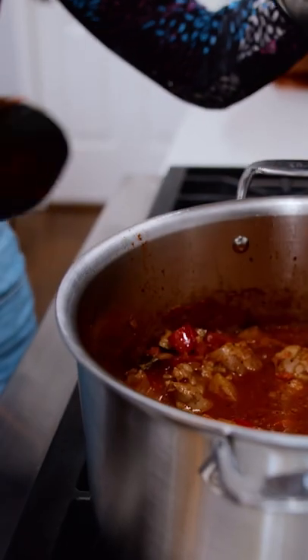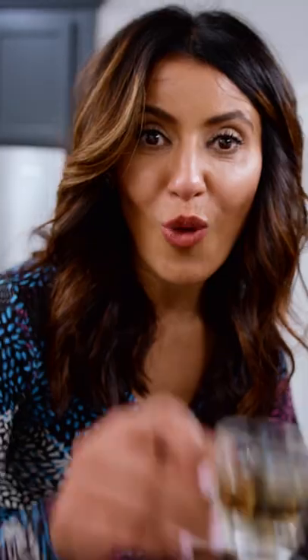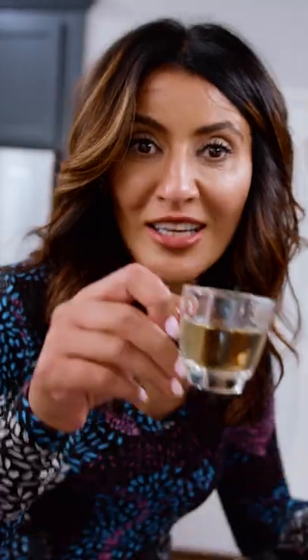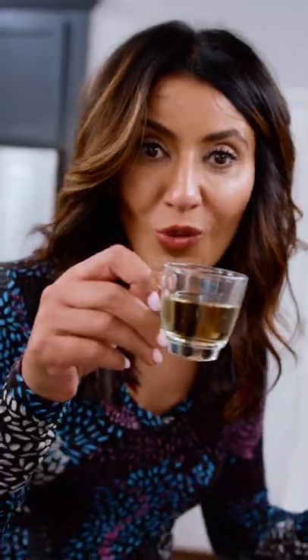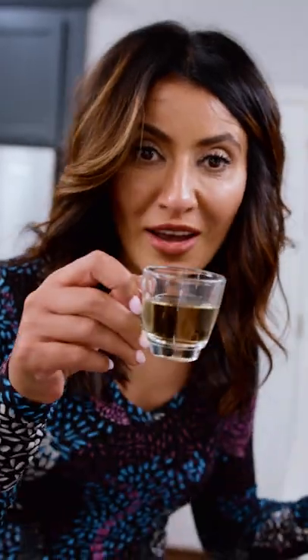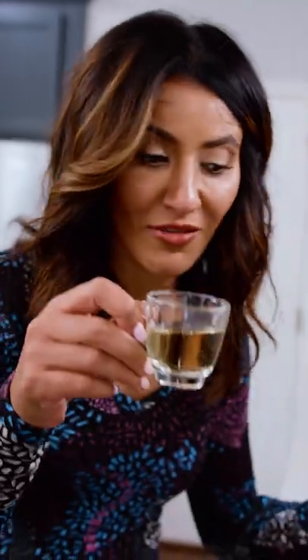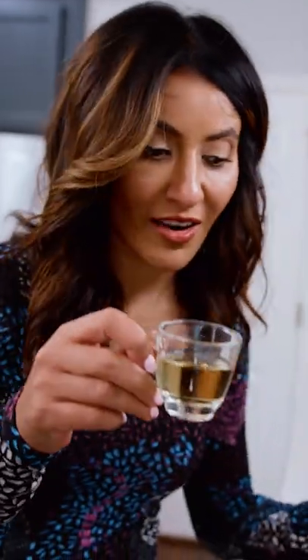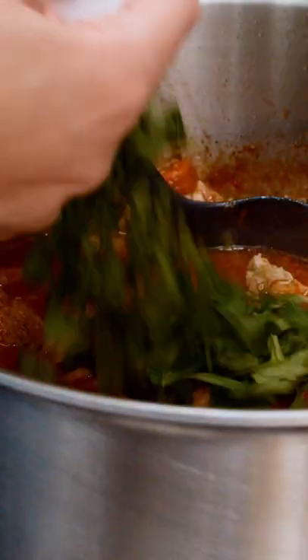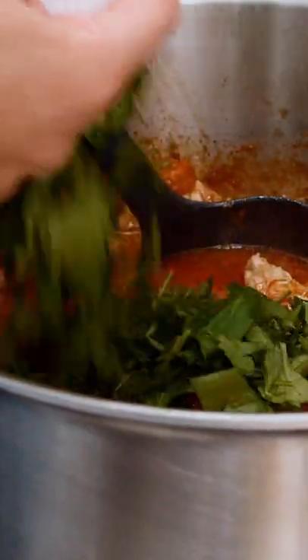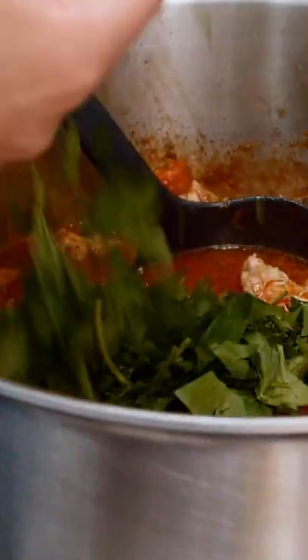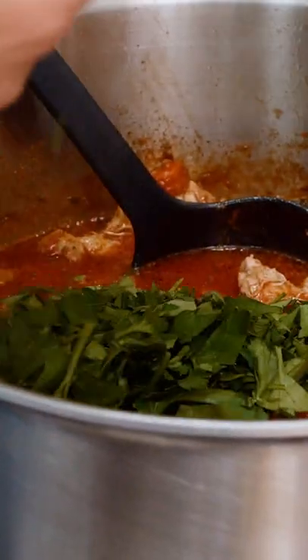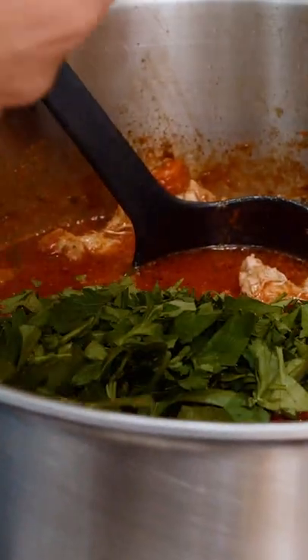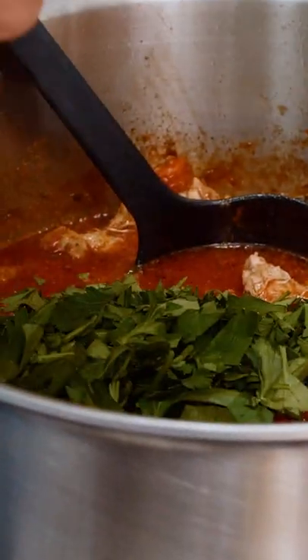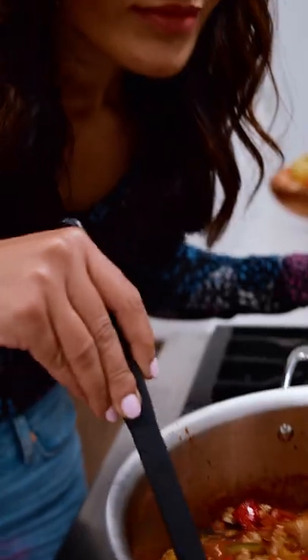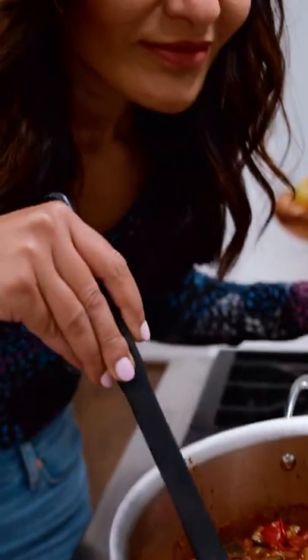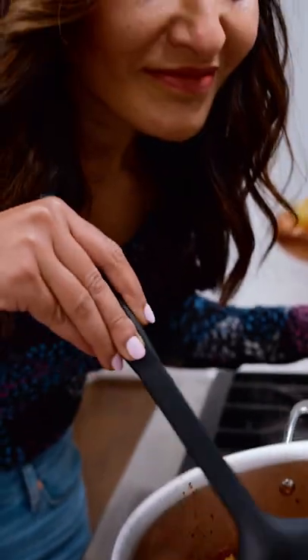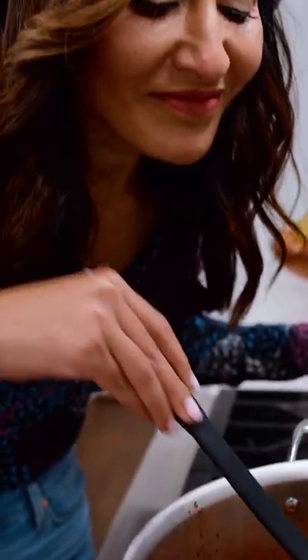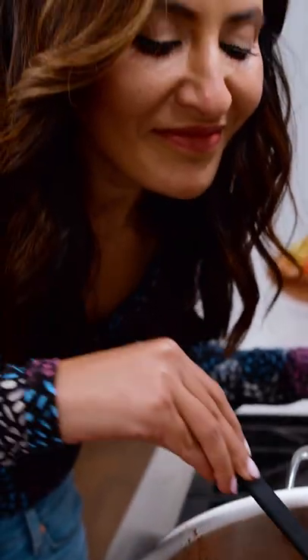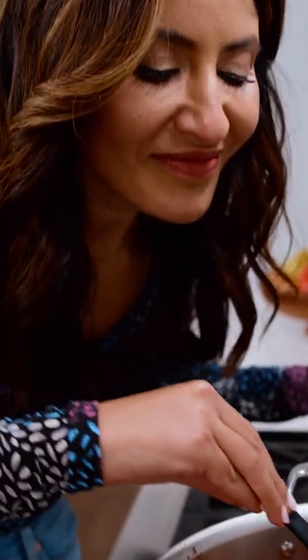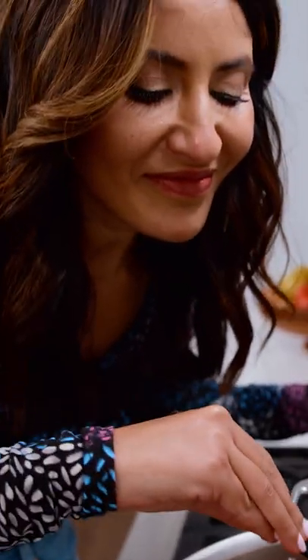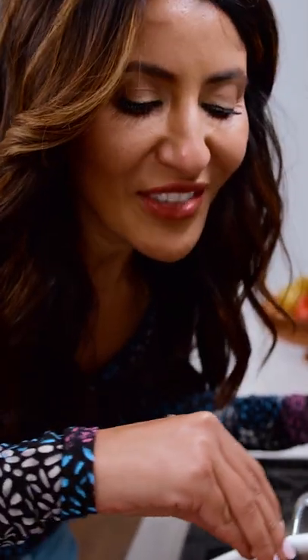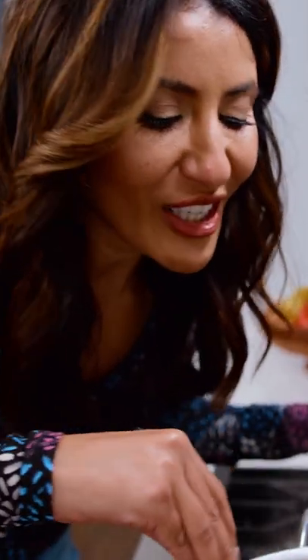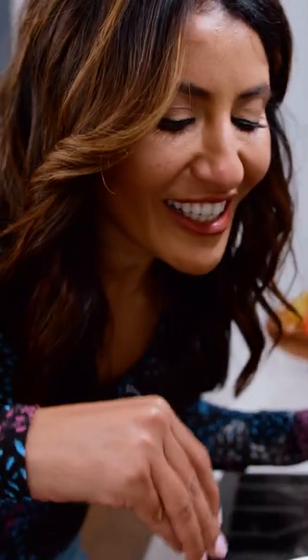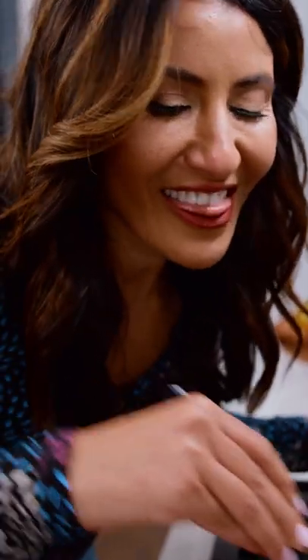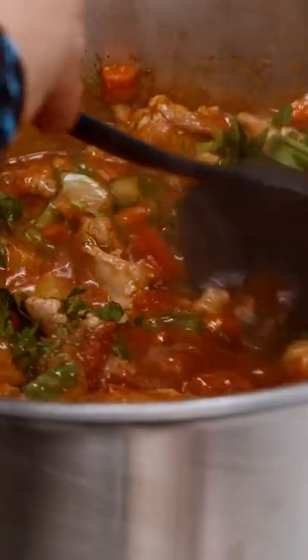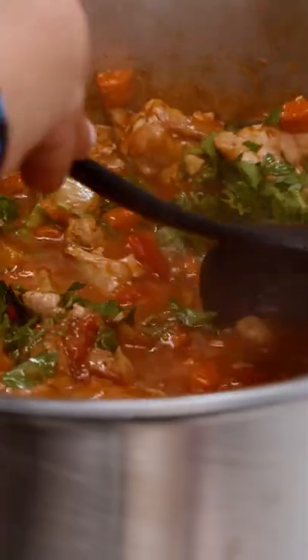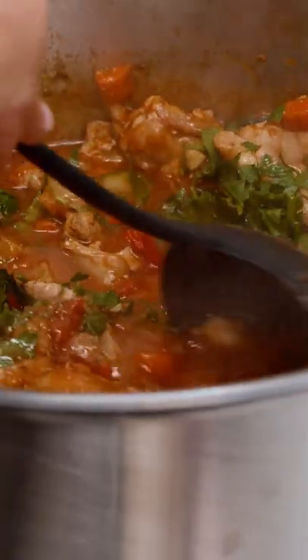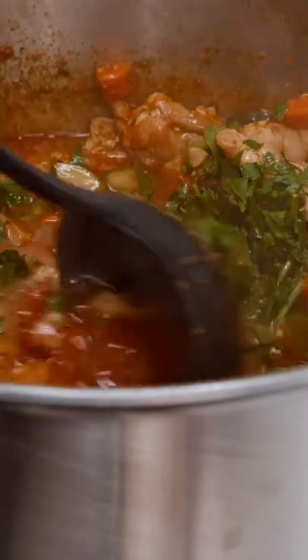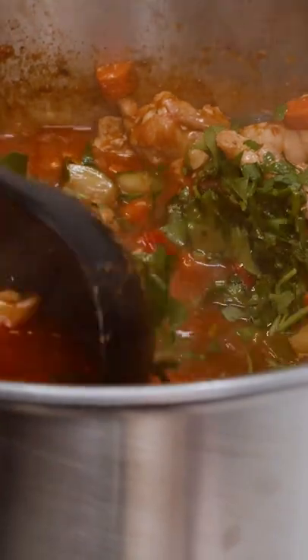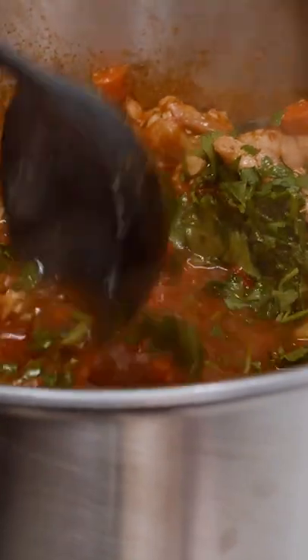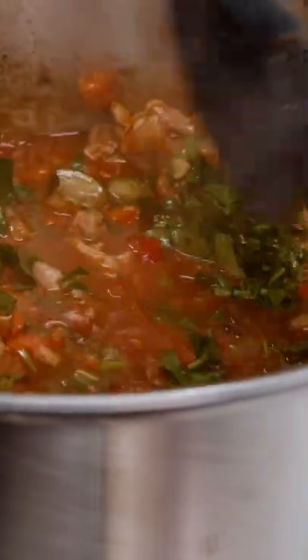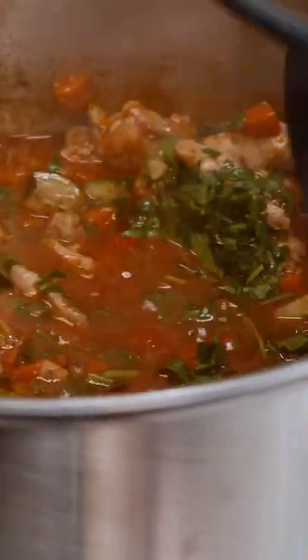White wine vinegar, fresh parsley. Mmm, good things right here, you guys.